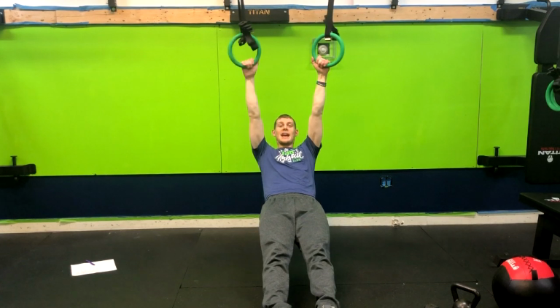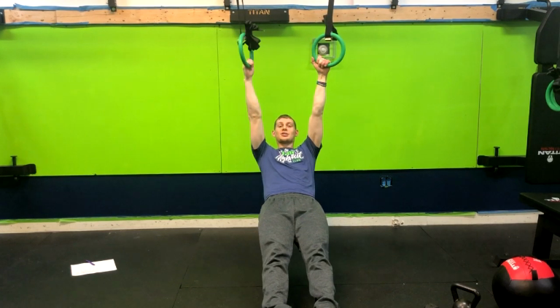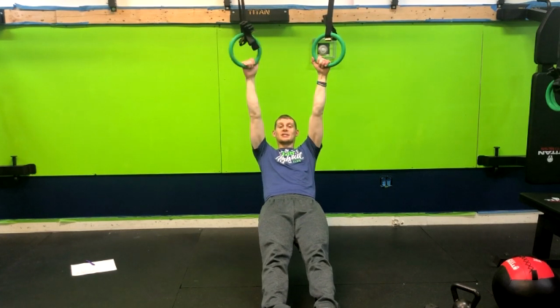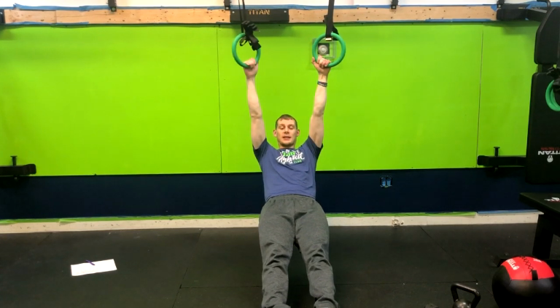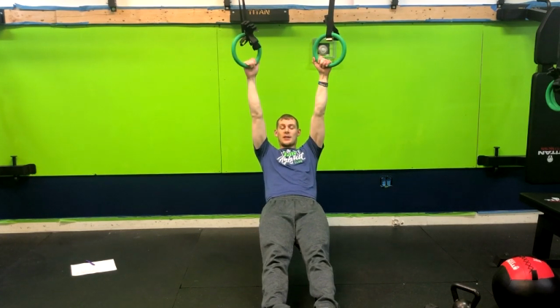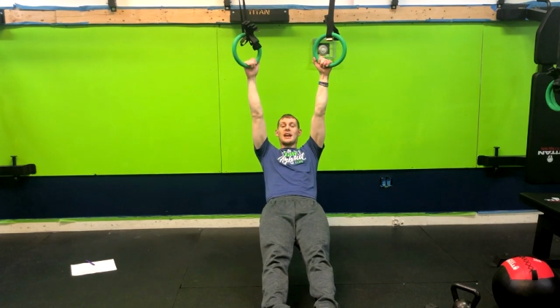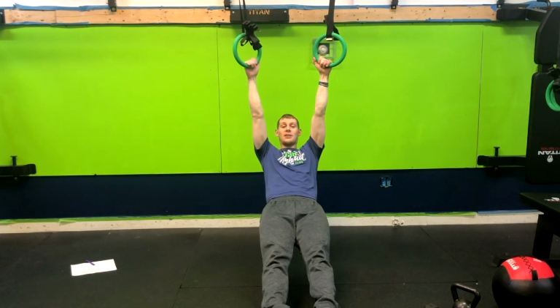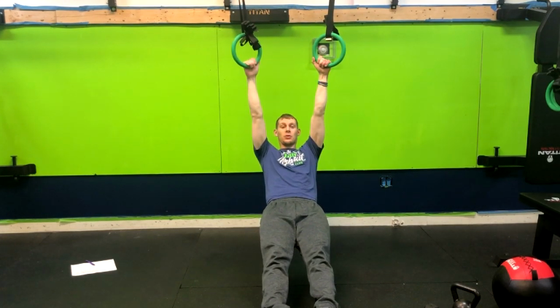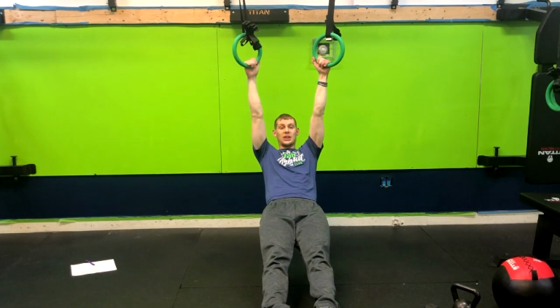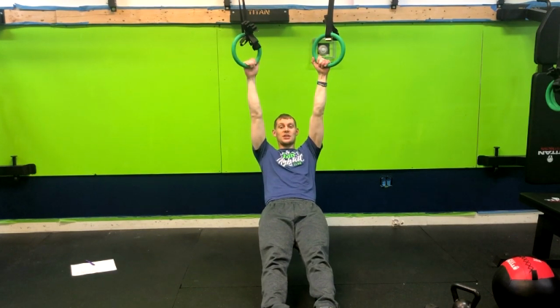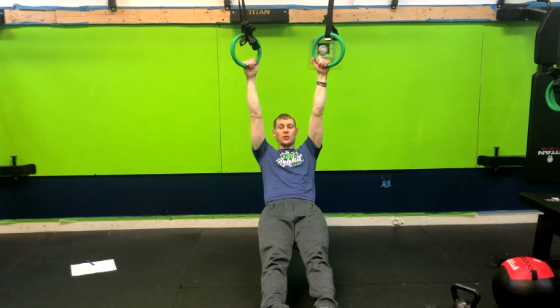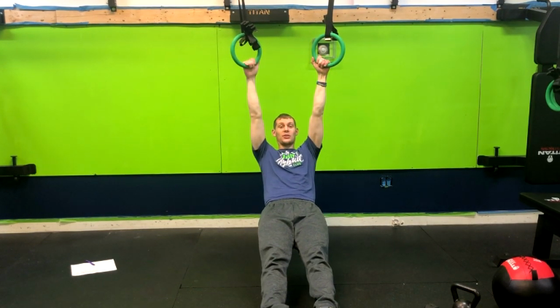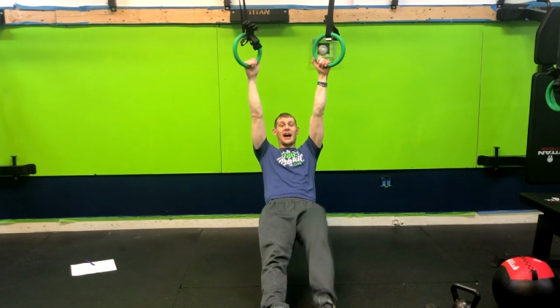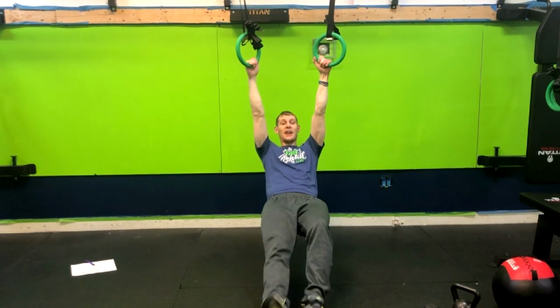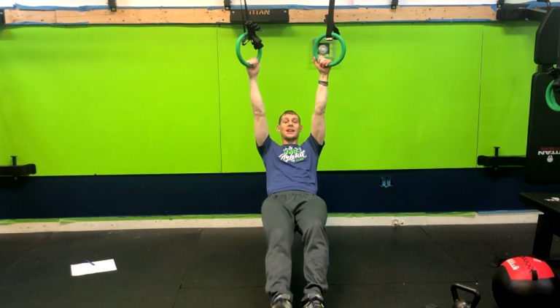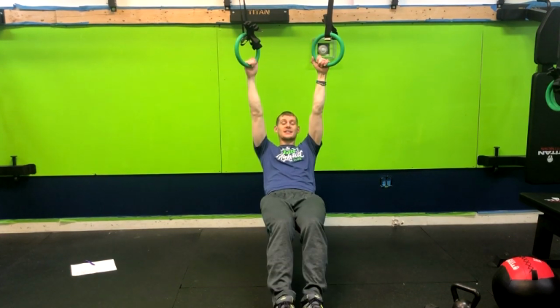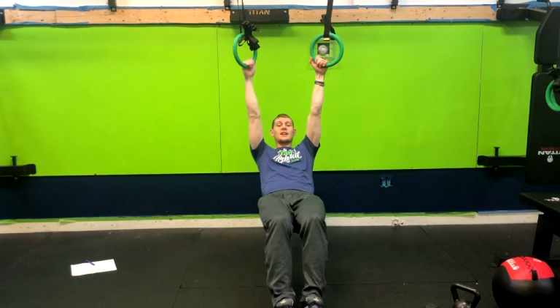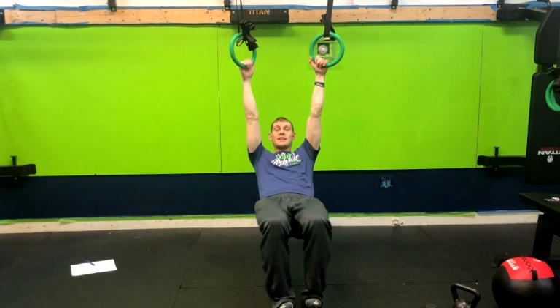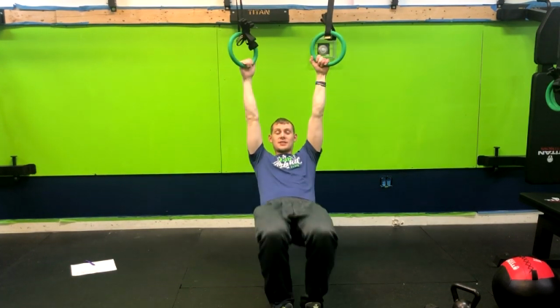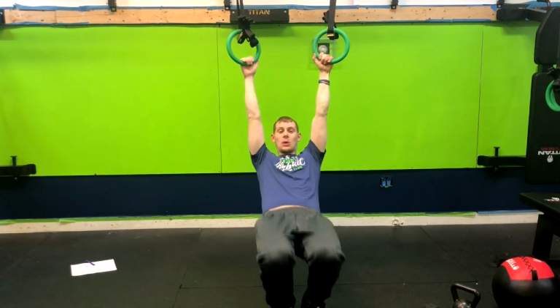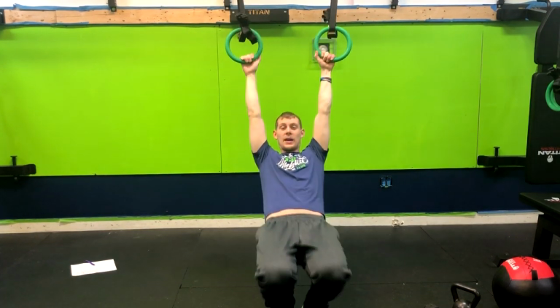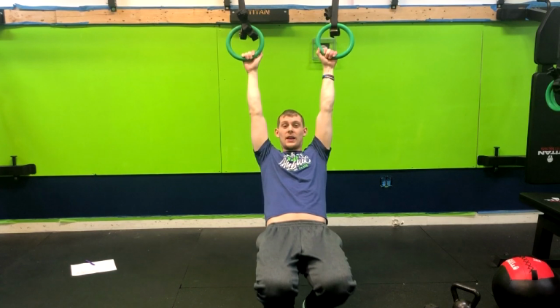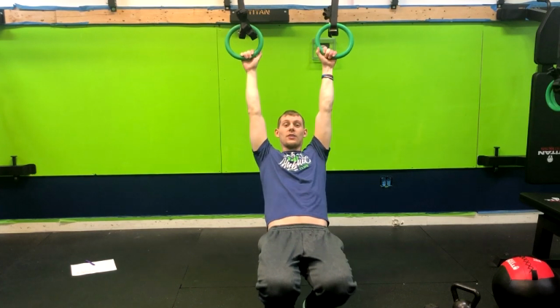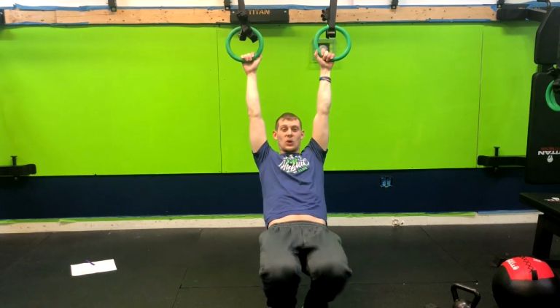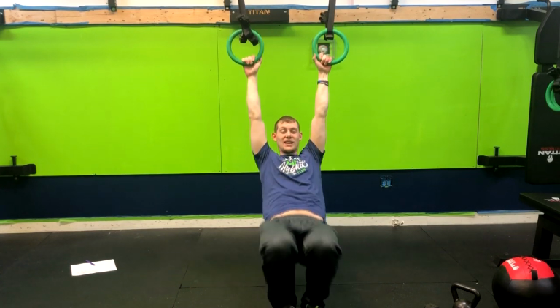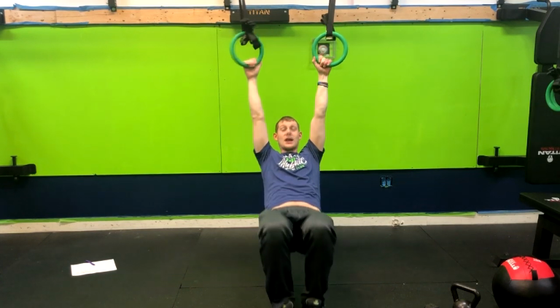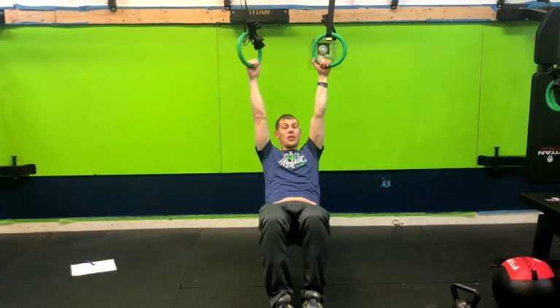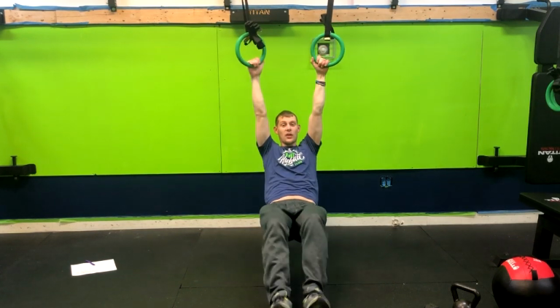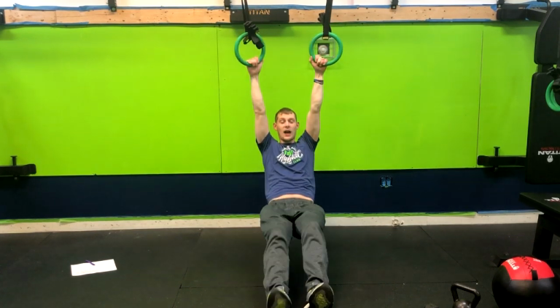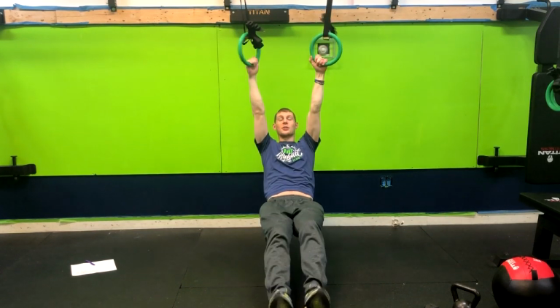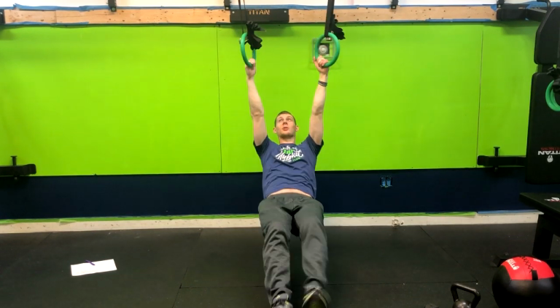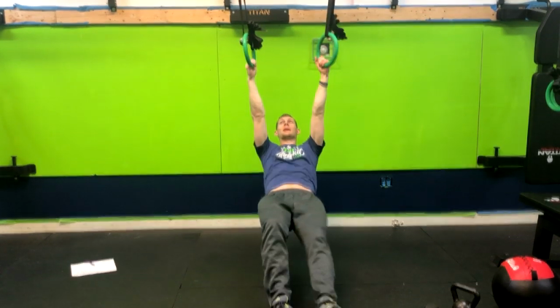Again, adjusting the height will change the difficulty. The higher it is, the easier it will be. The lower it is, the harder it will be.